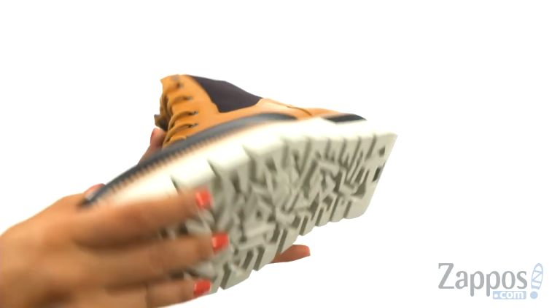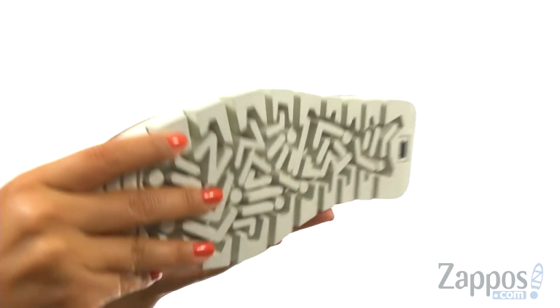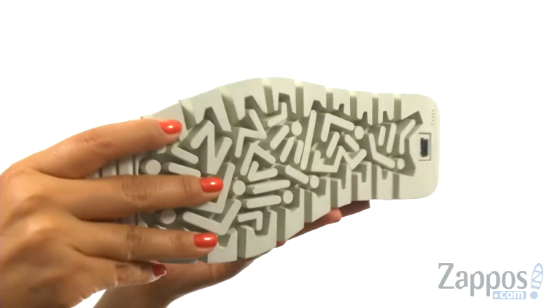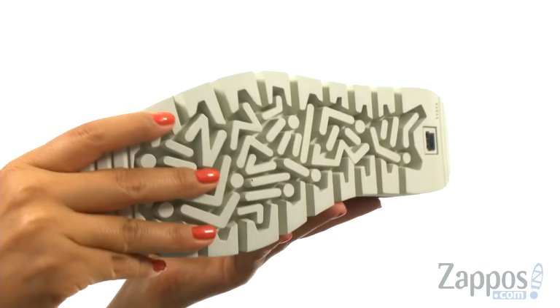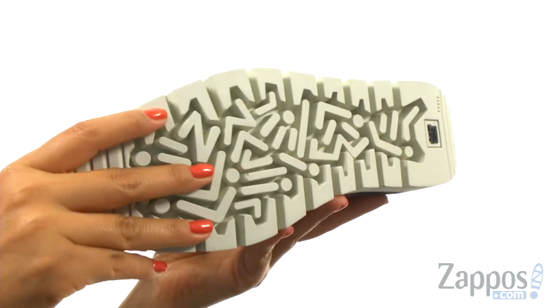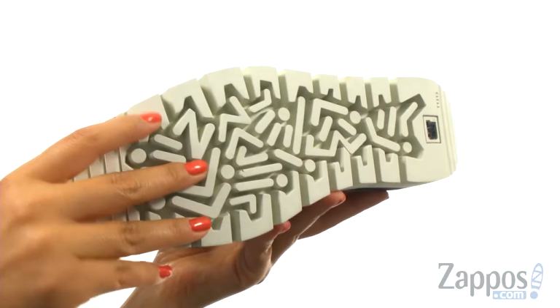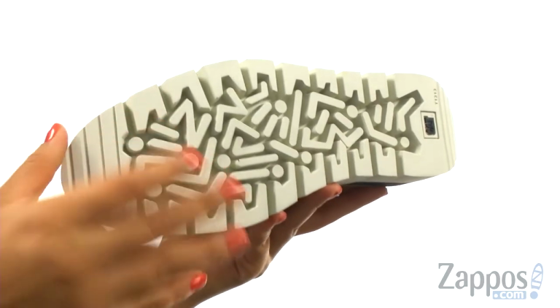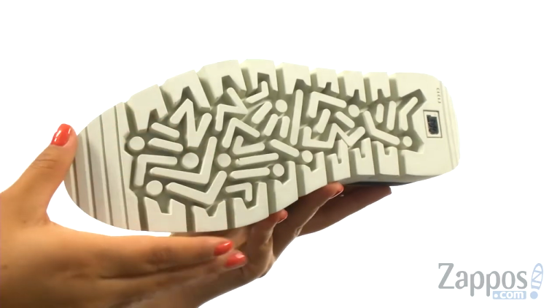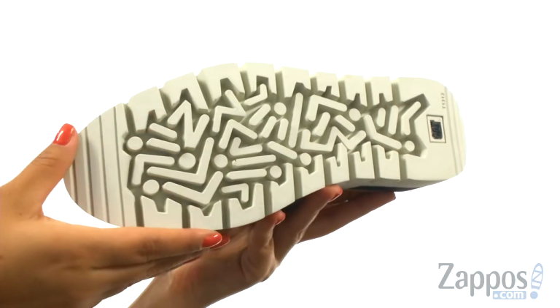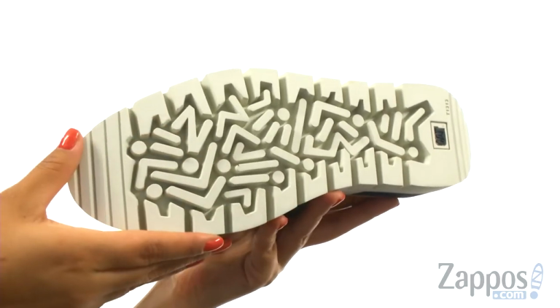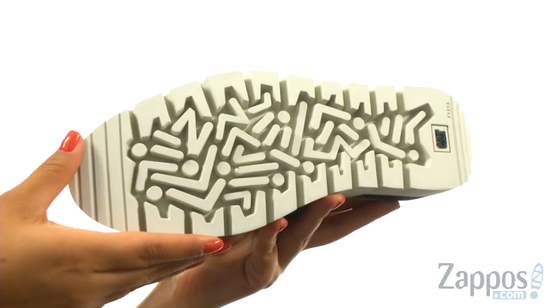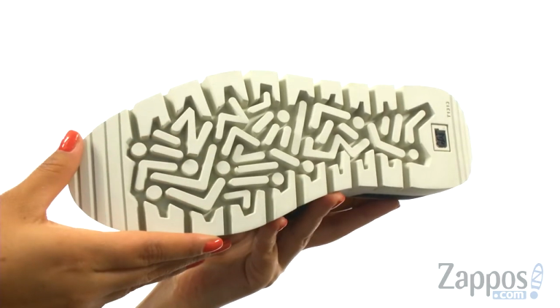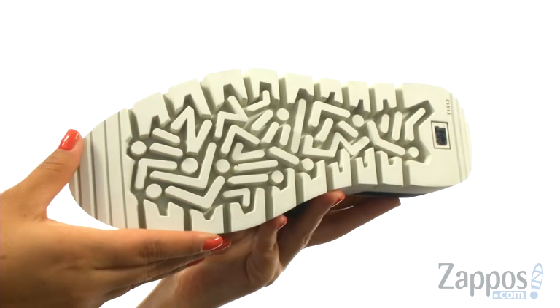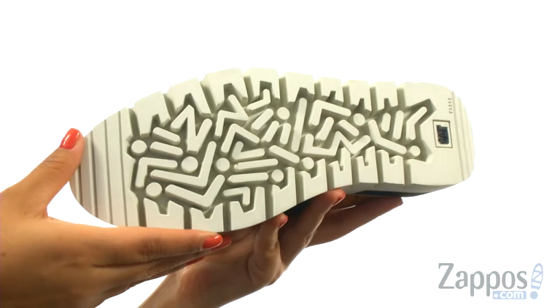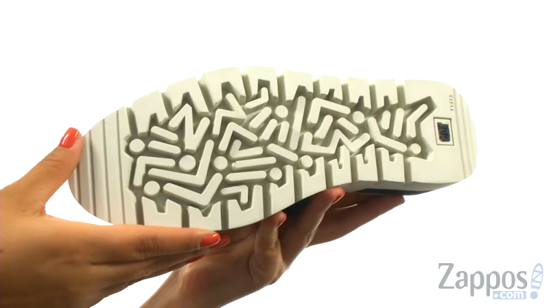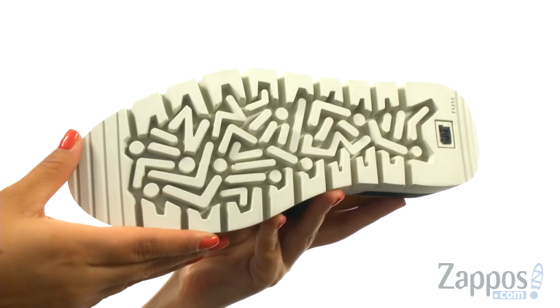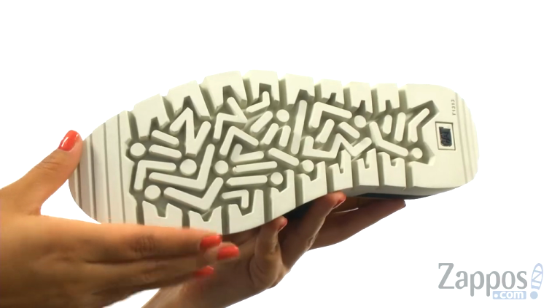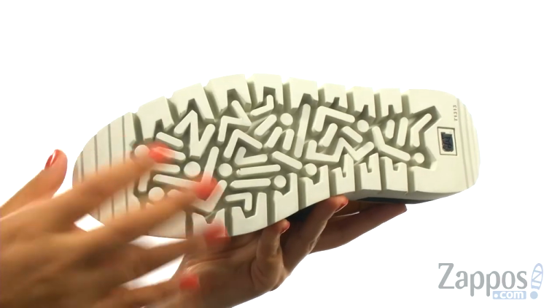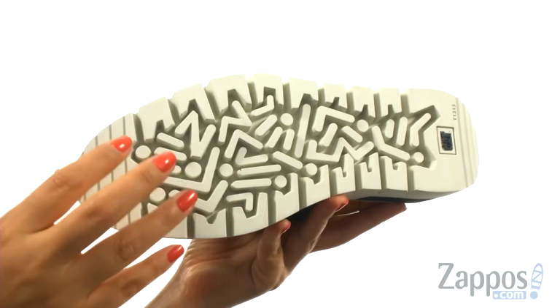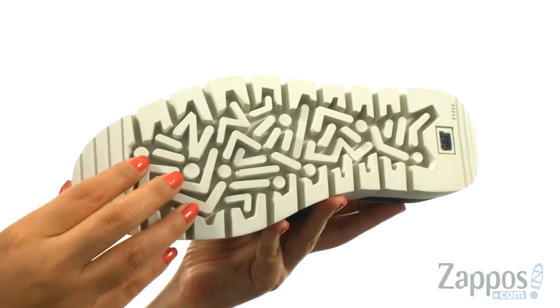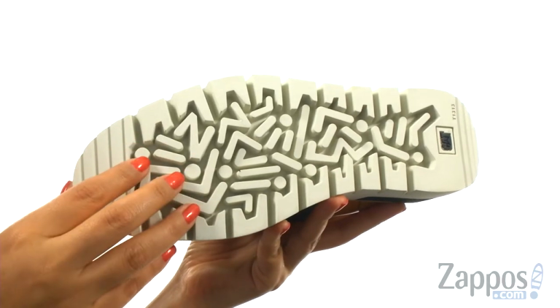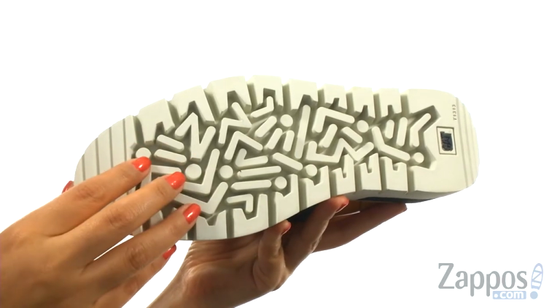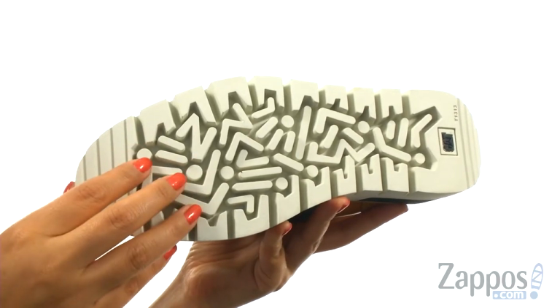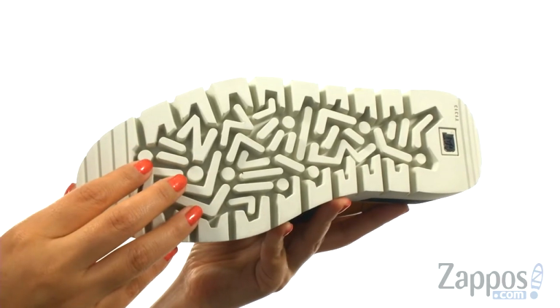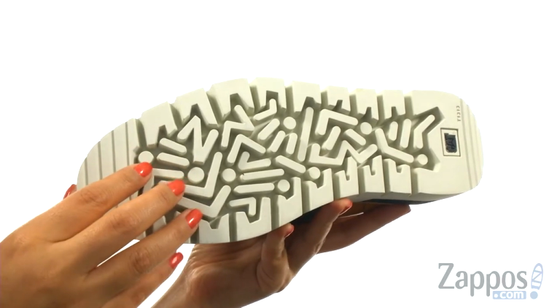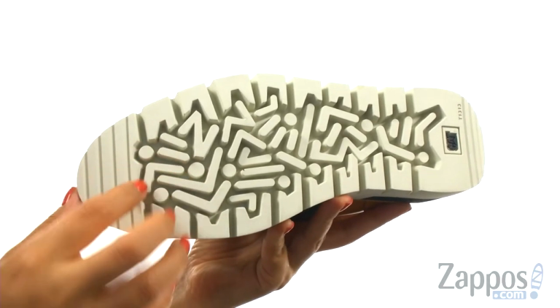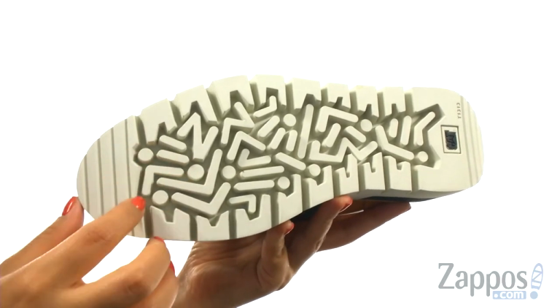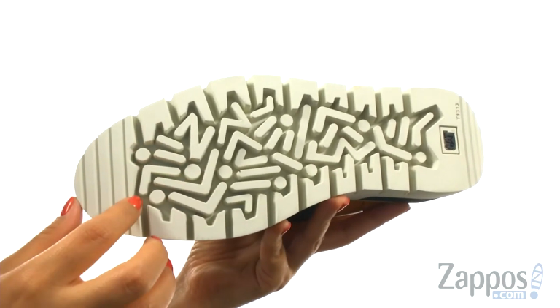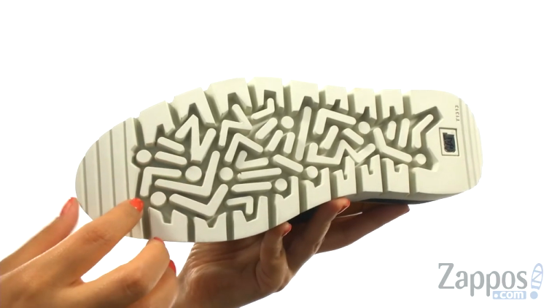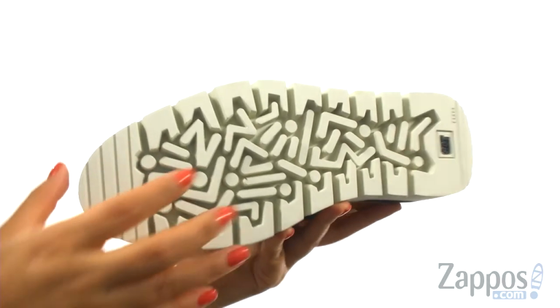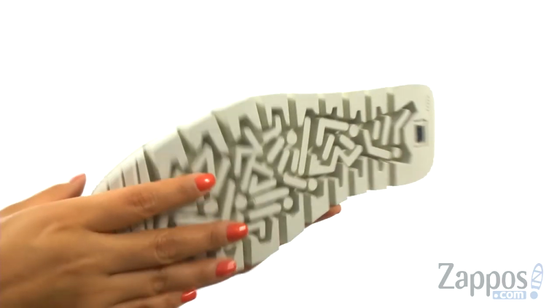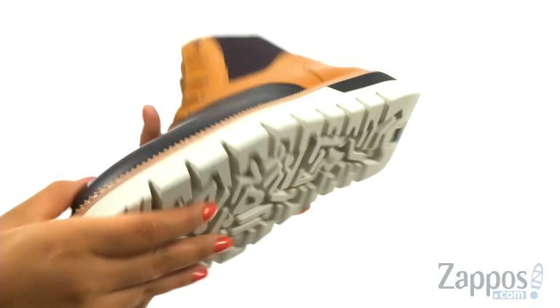At the bottom, there's a durable T1313 rubber outsole that provides excellent traction.